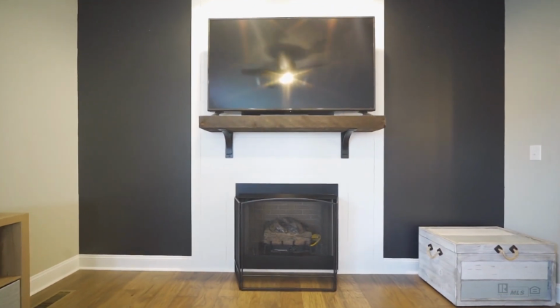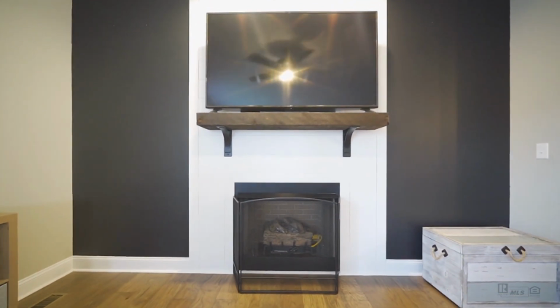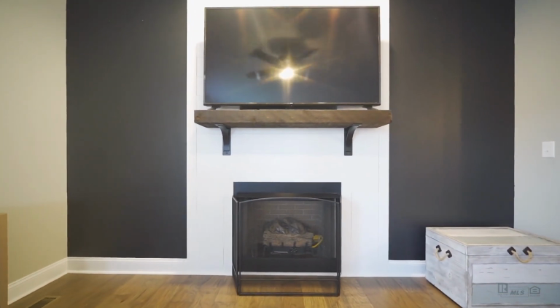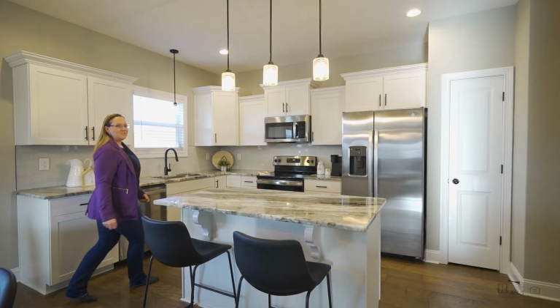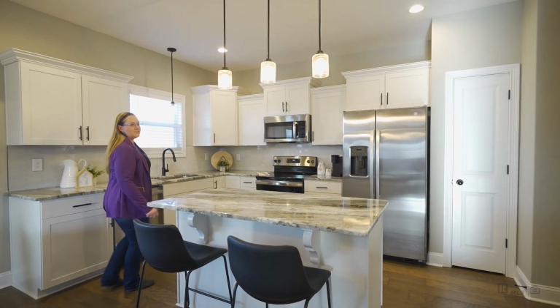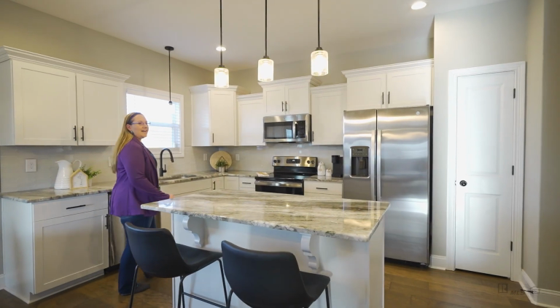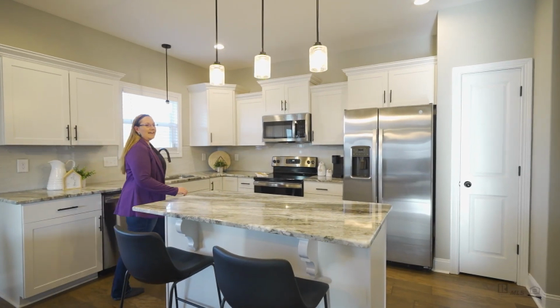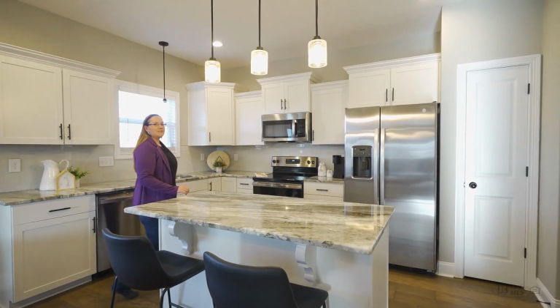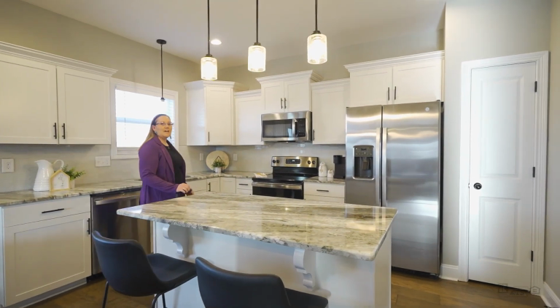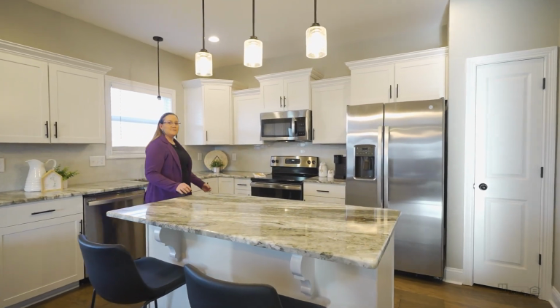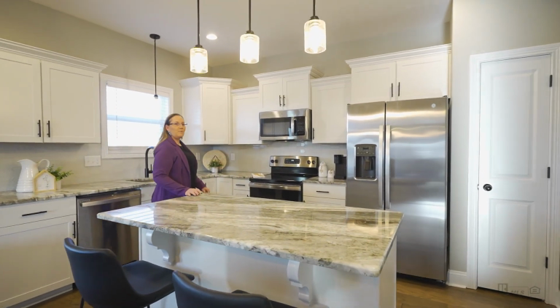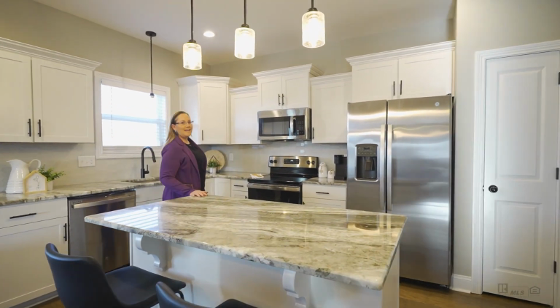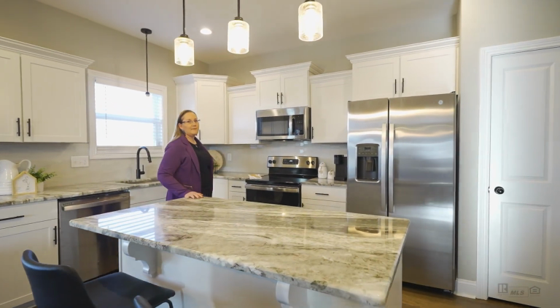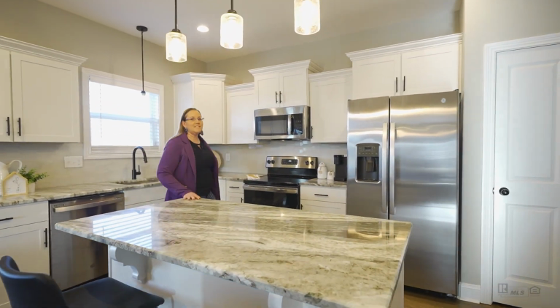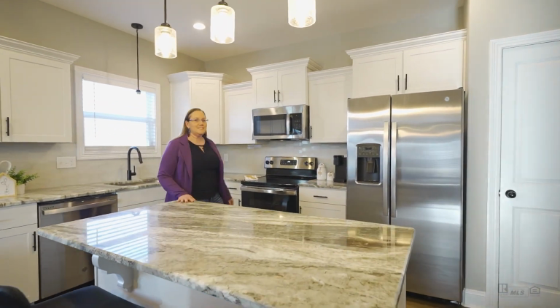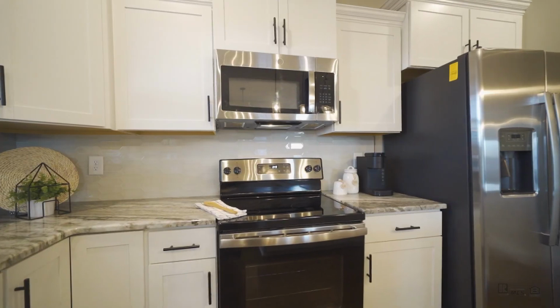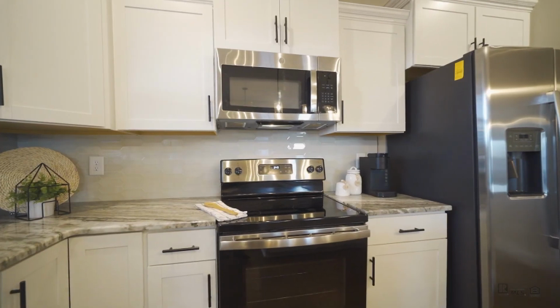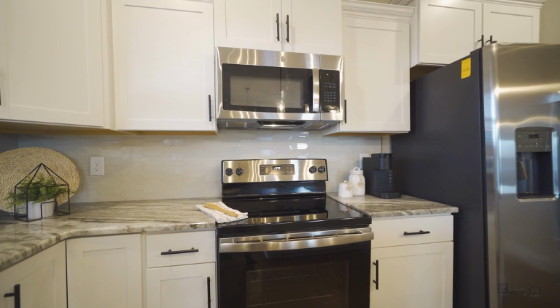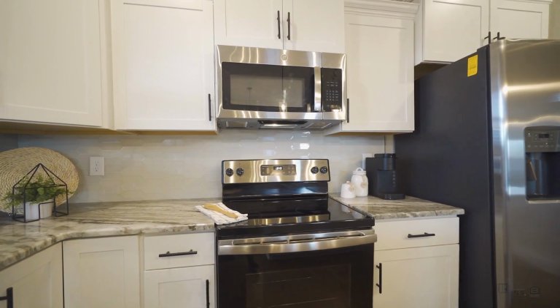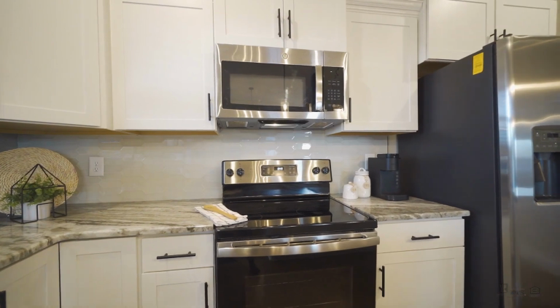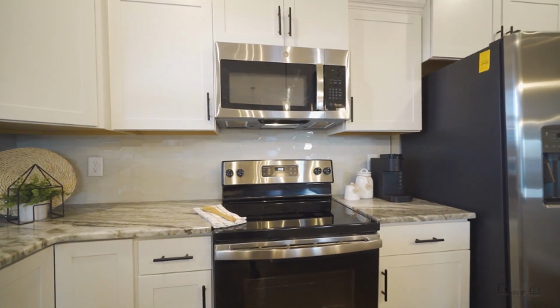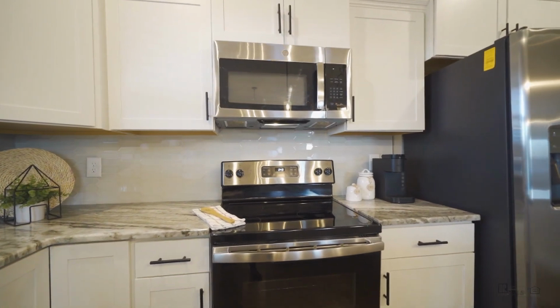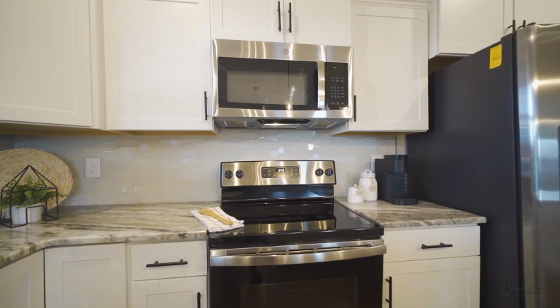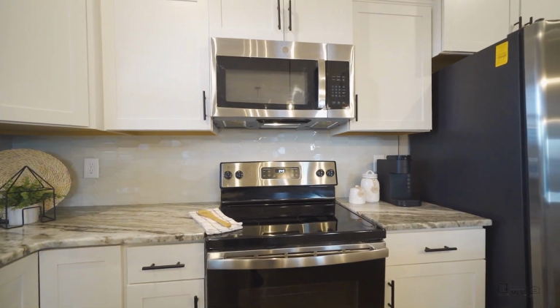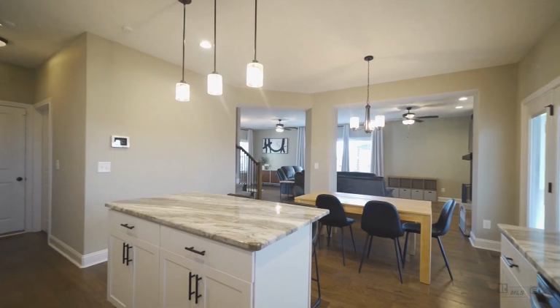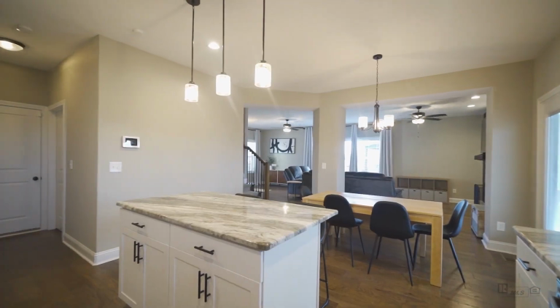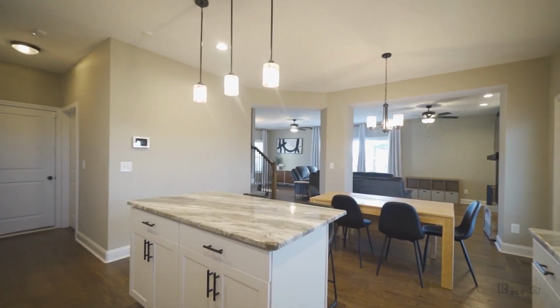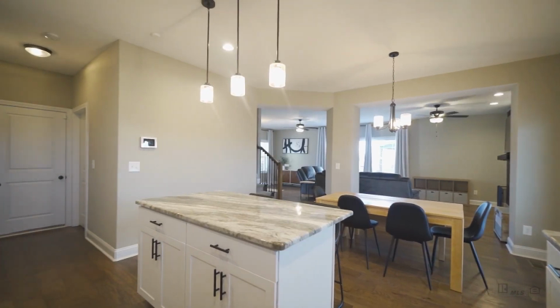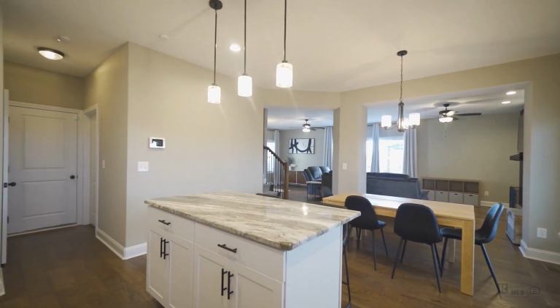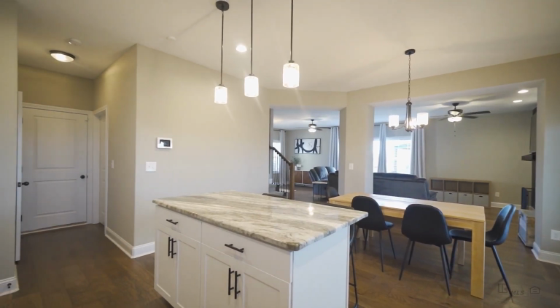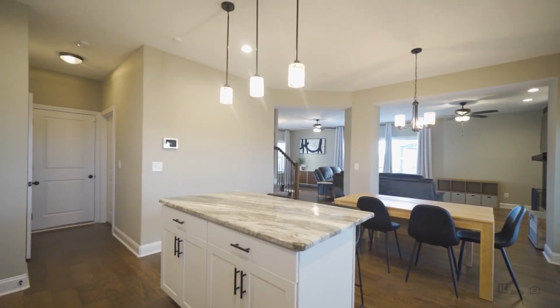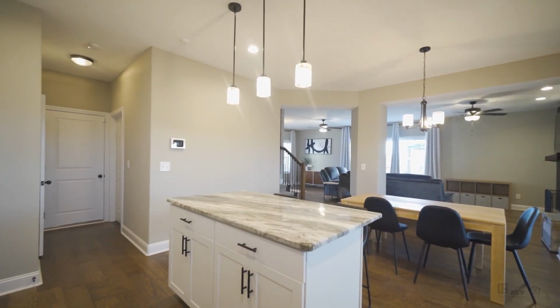The kitchen features granite countertops, white cabinets, stainless steel appliances, and a large granite island with barstool seating.